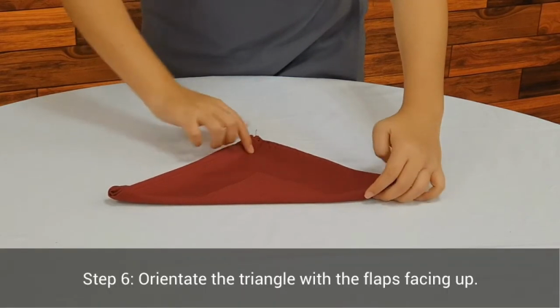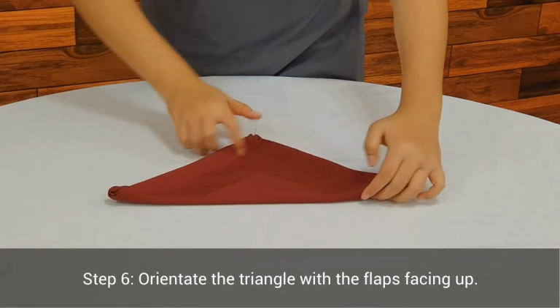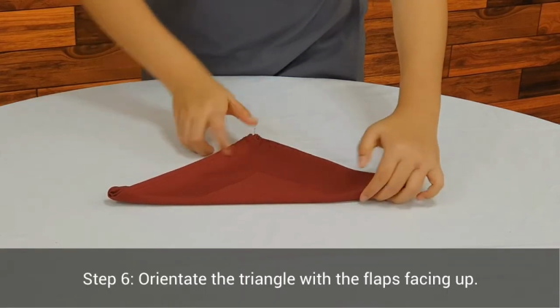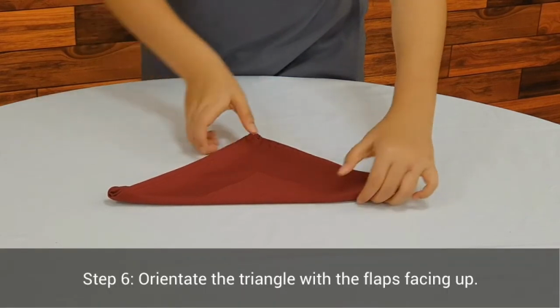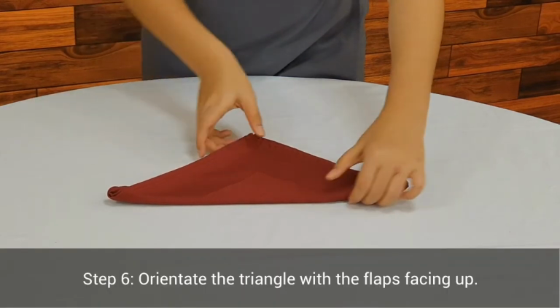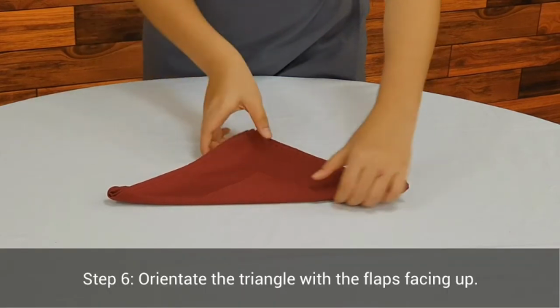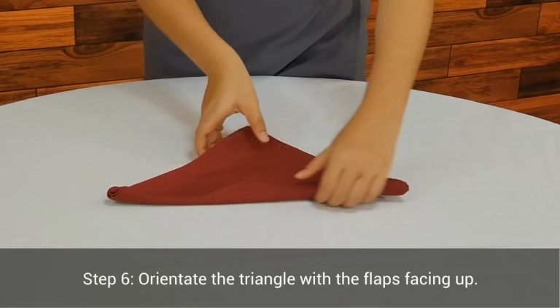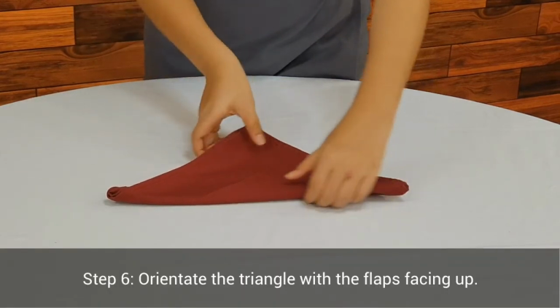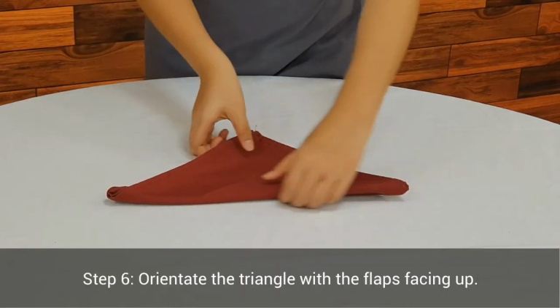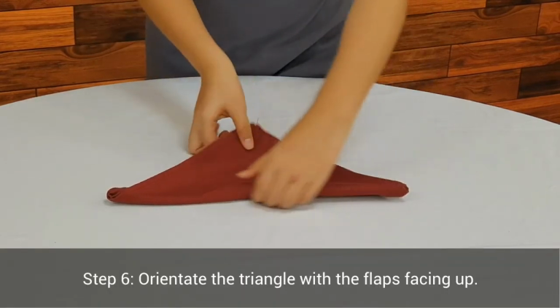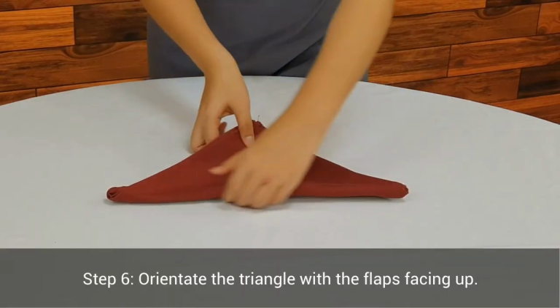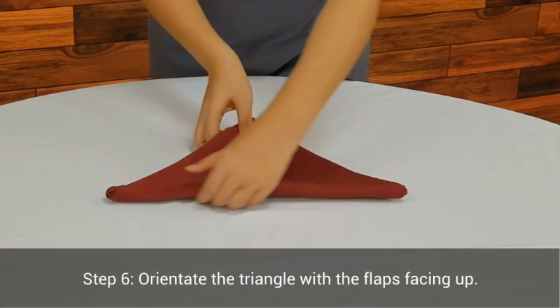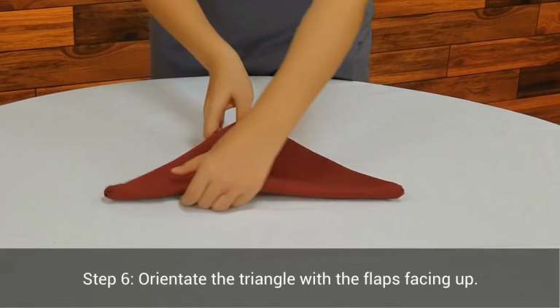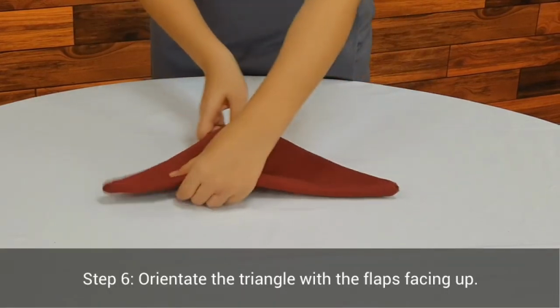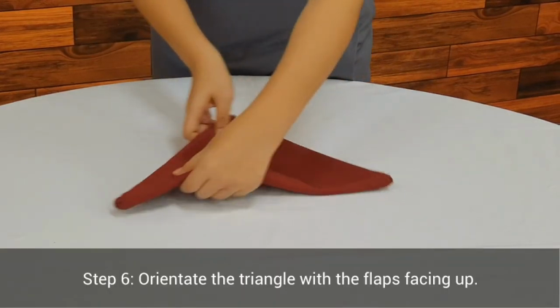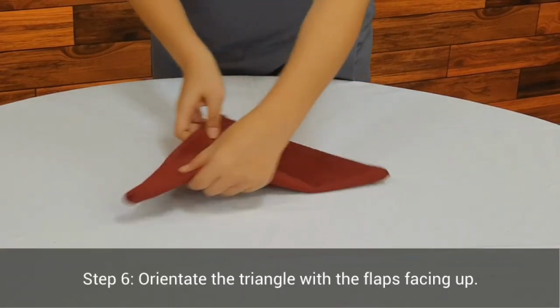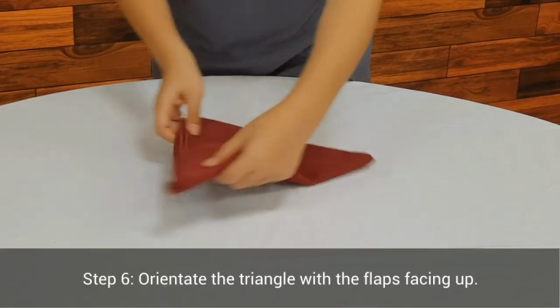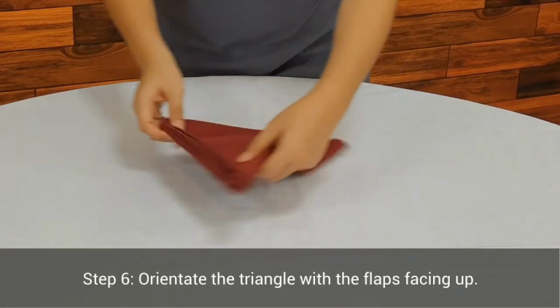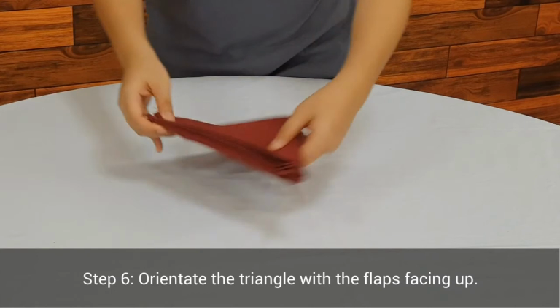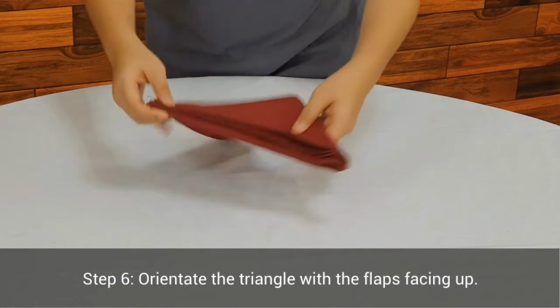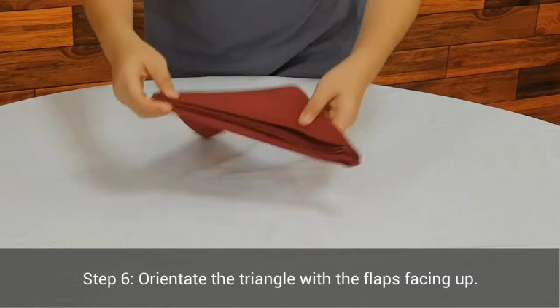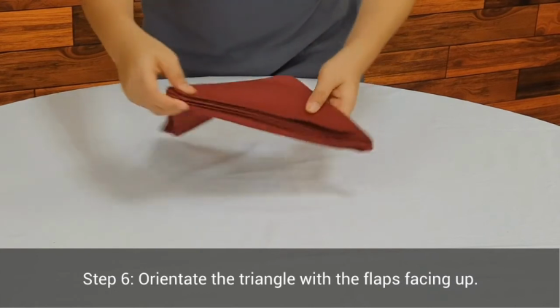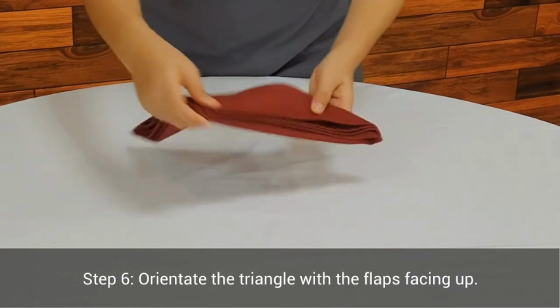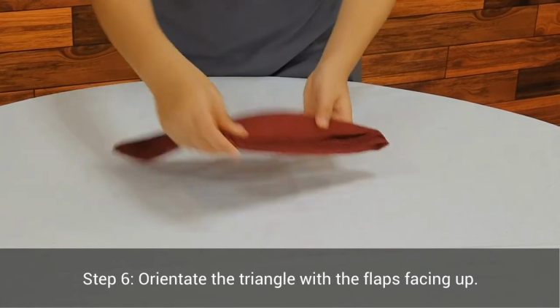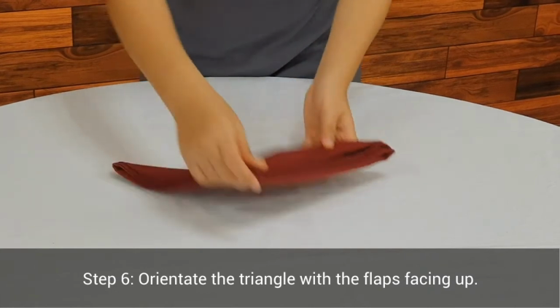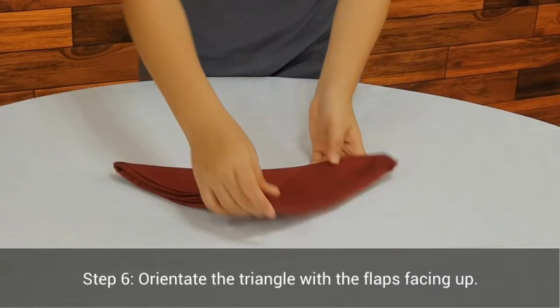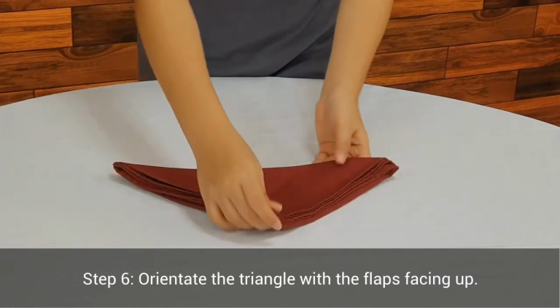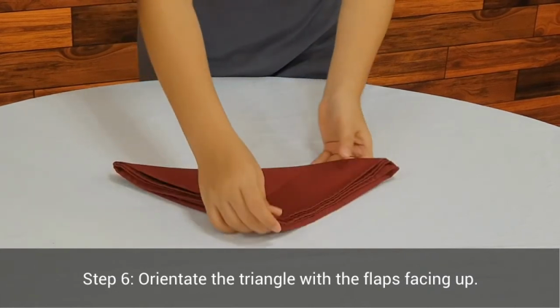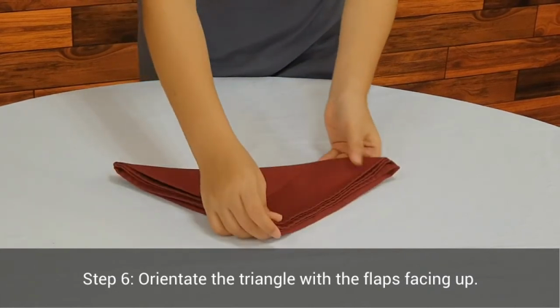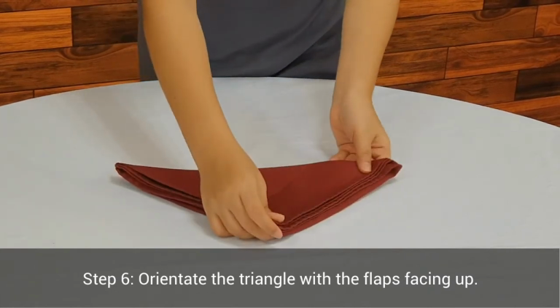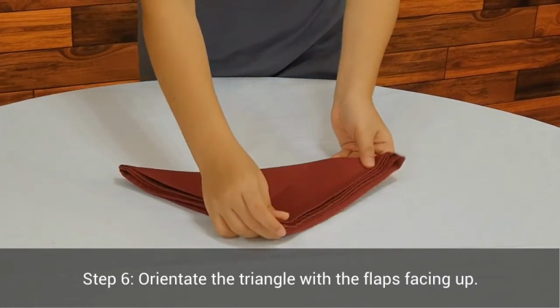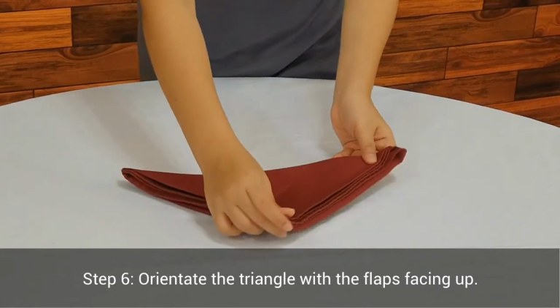Step 6. Orientate the triangle with the flaps facing up.